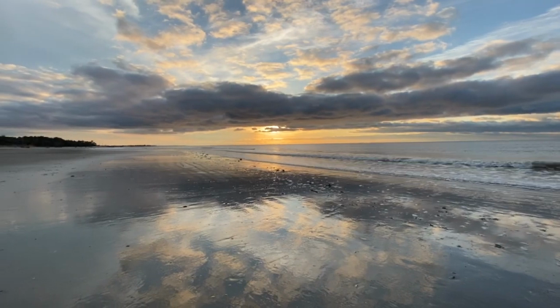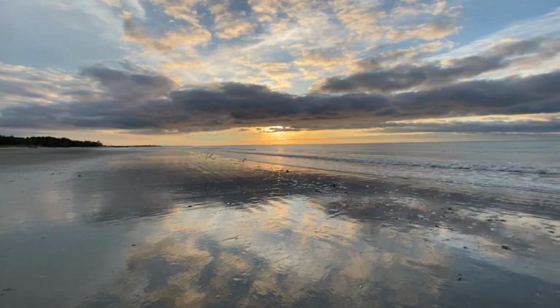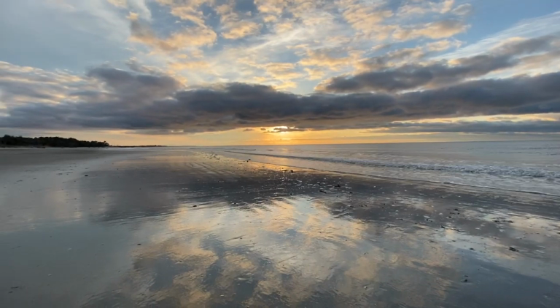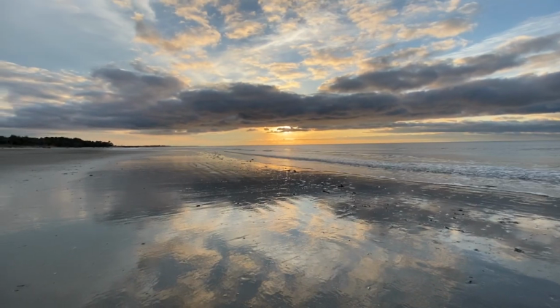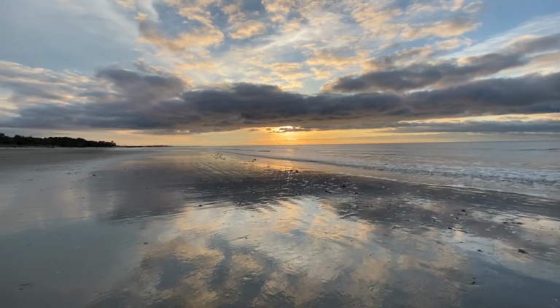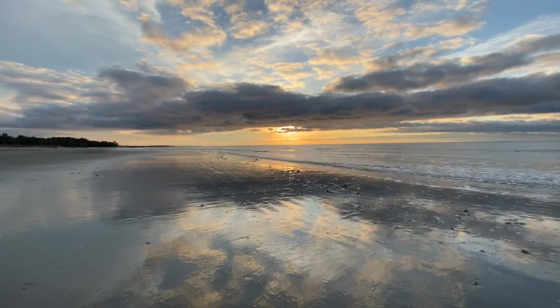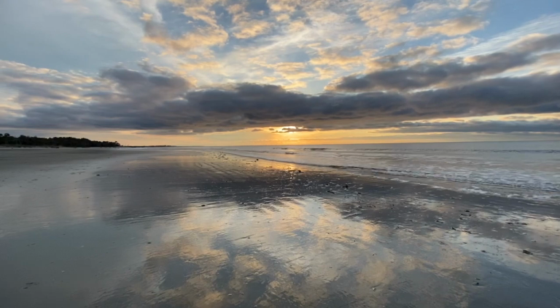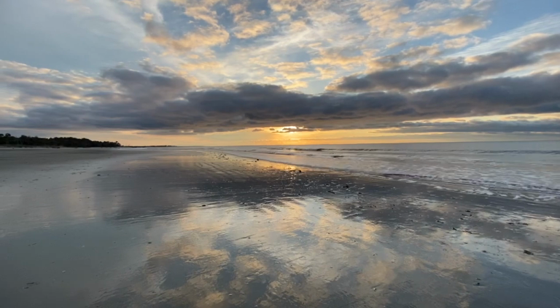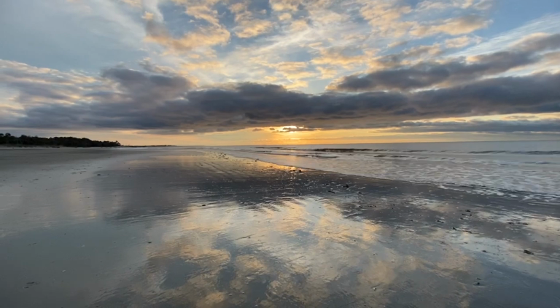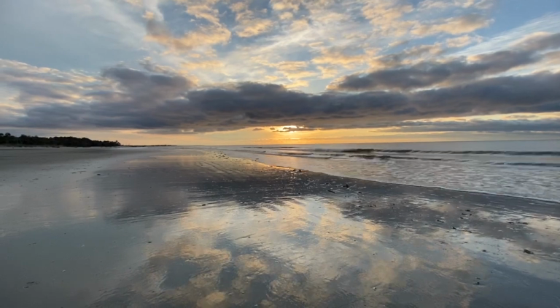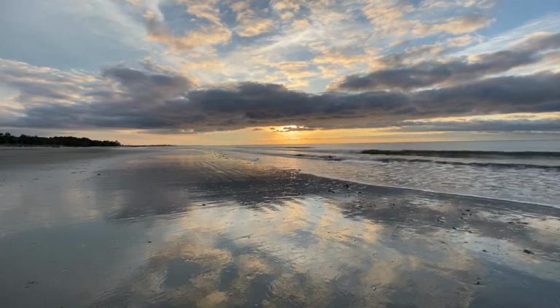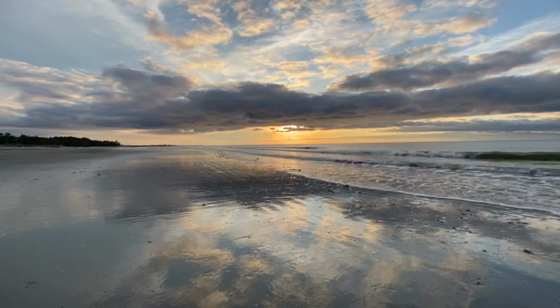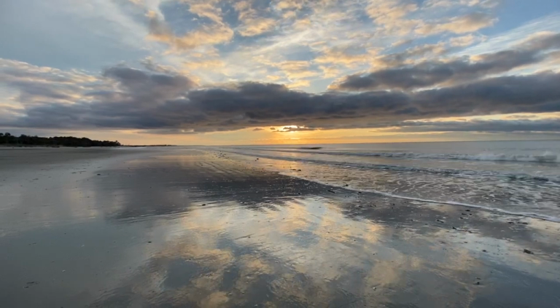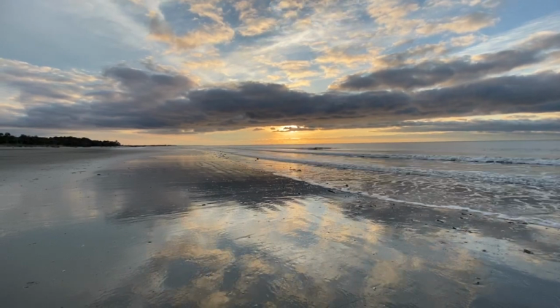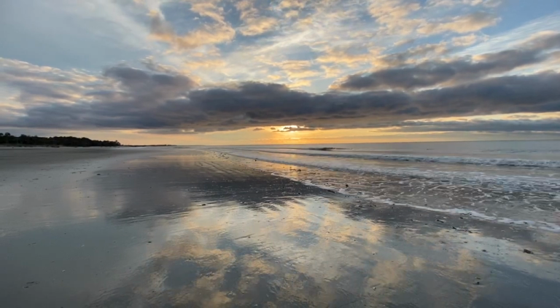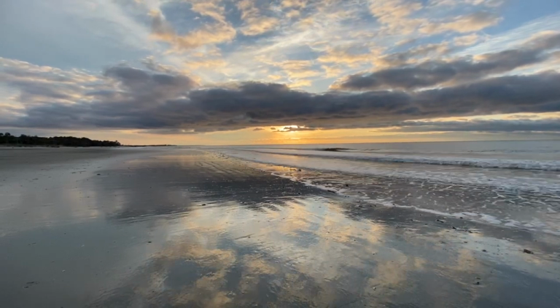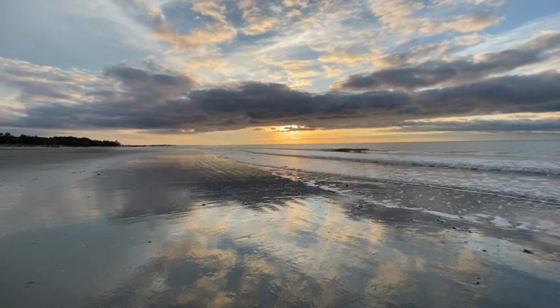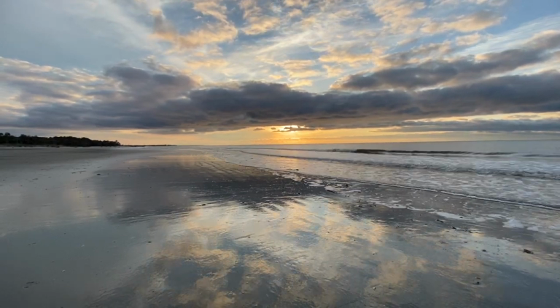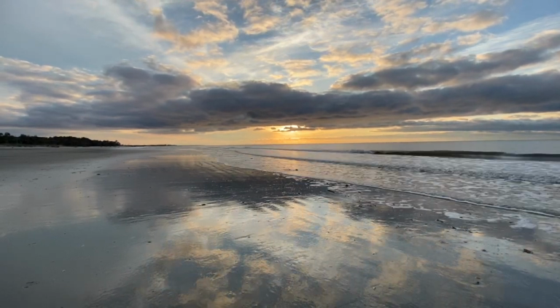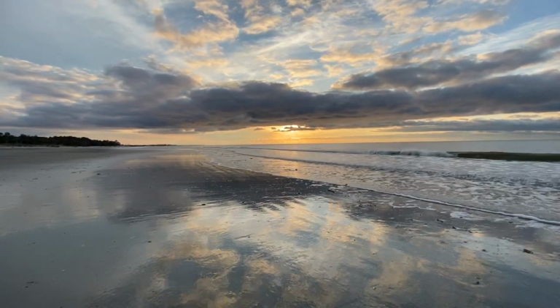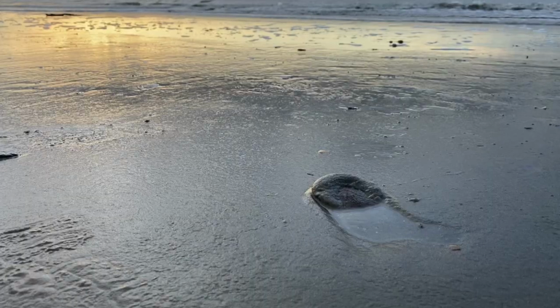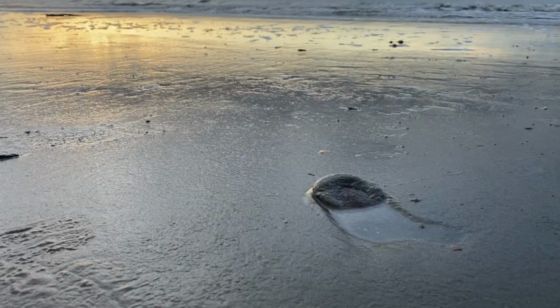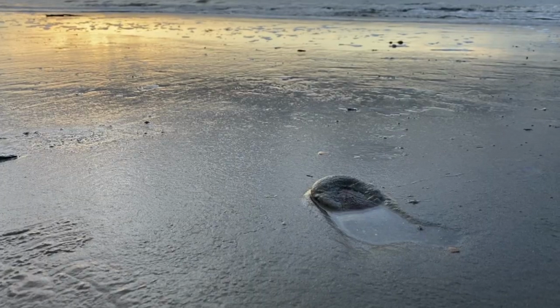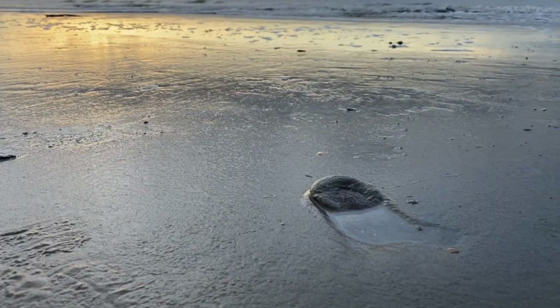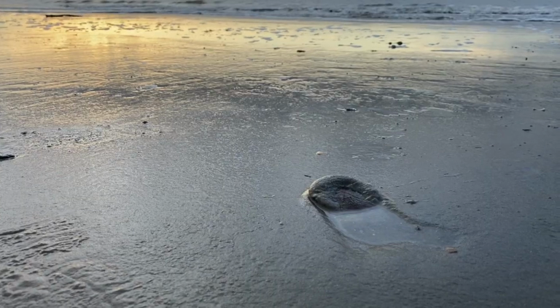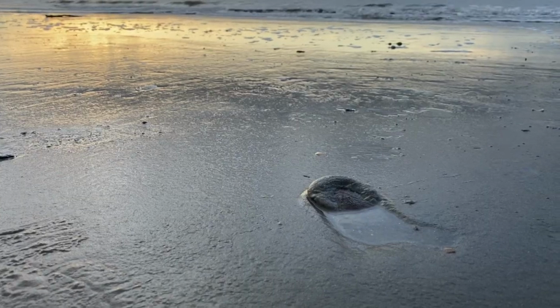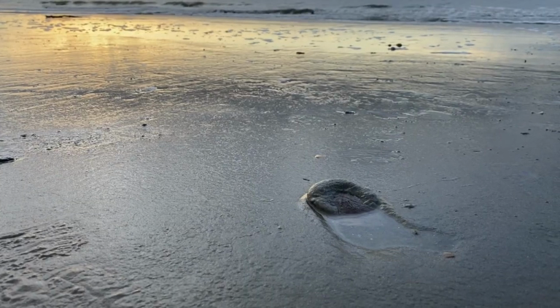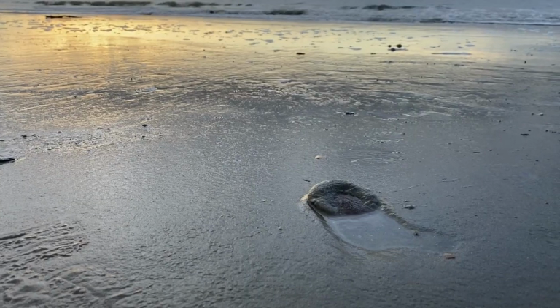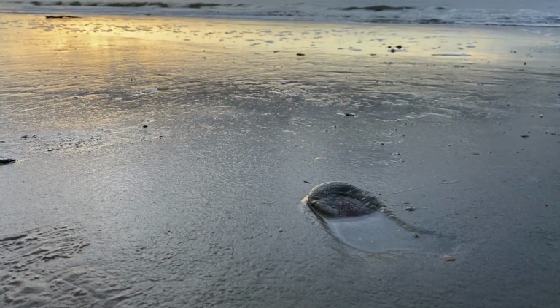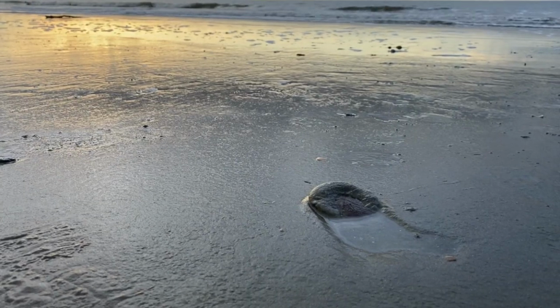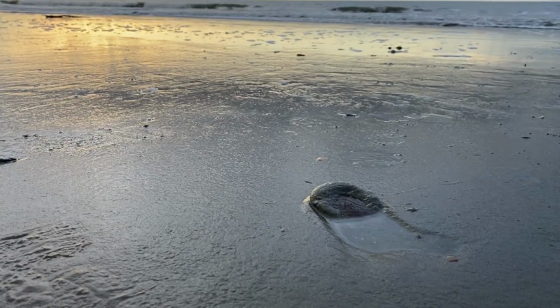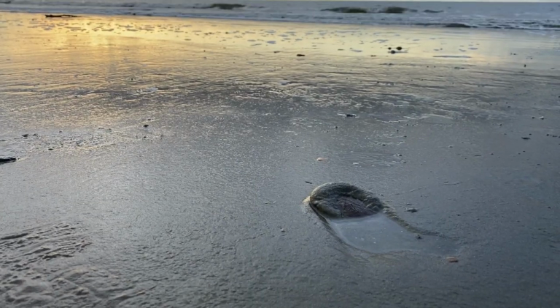At low tide at the tide pools we find some interesting tracks. This looks like something plowed through the sand.